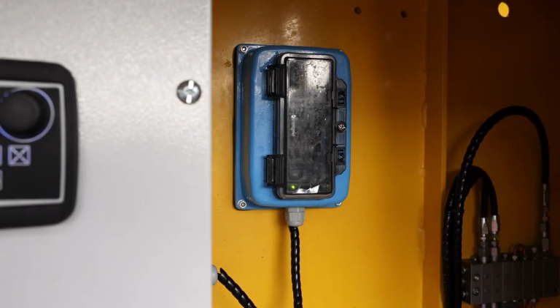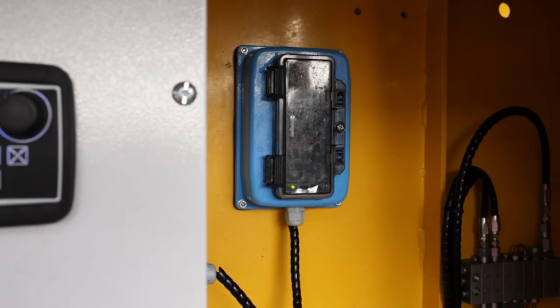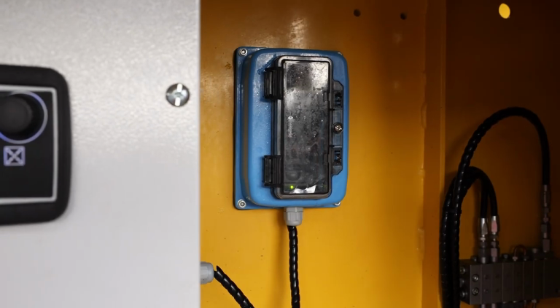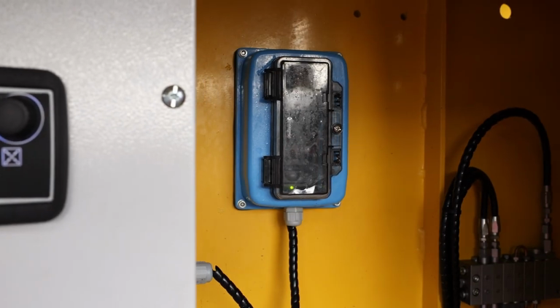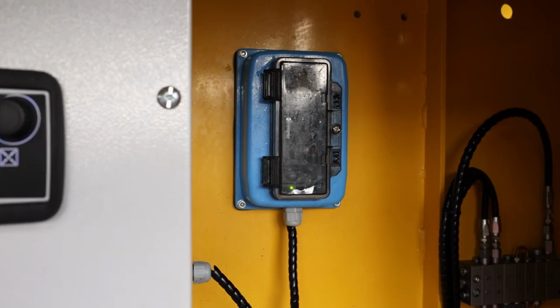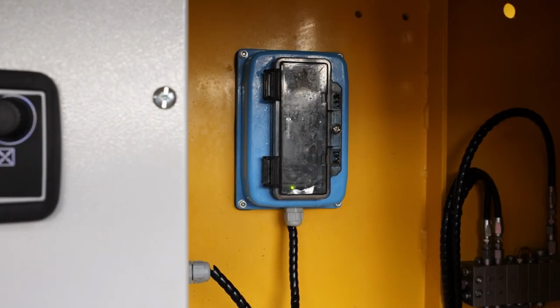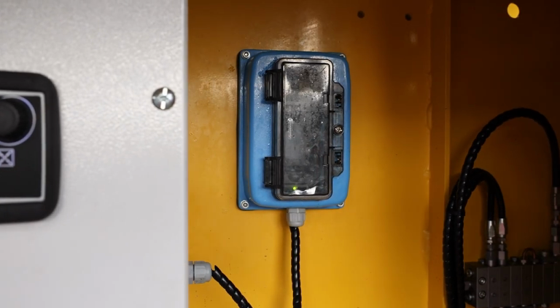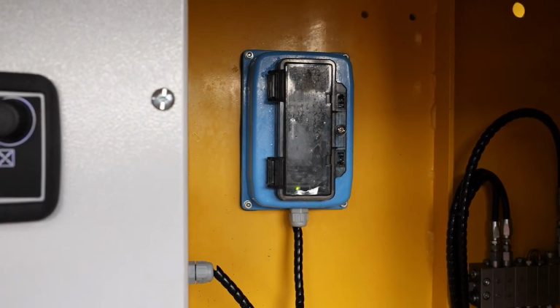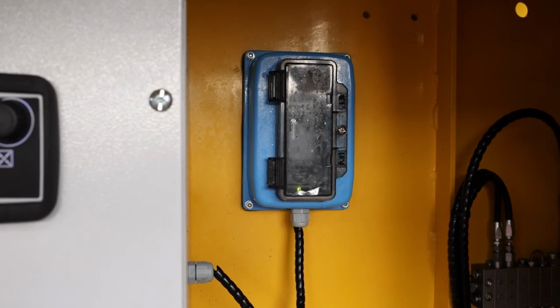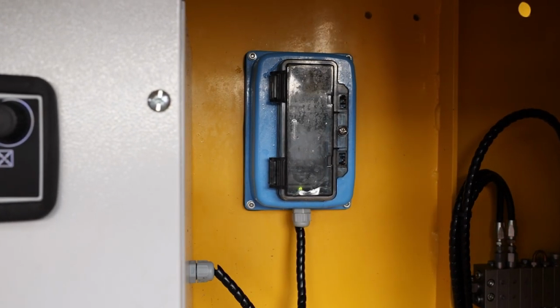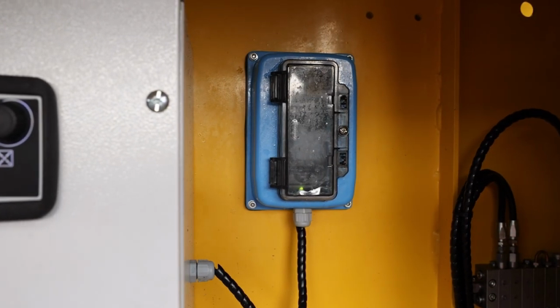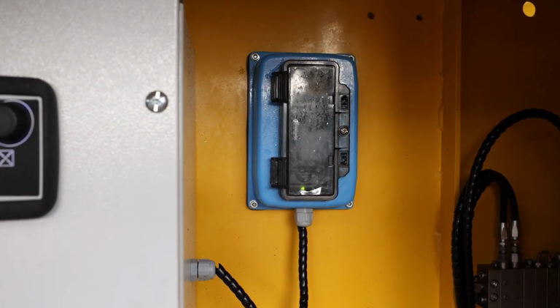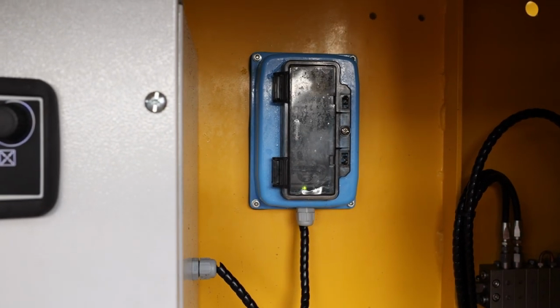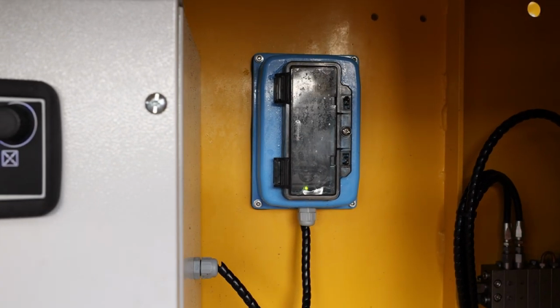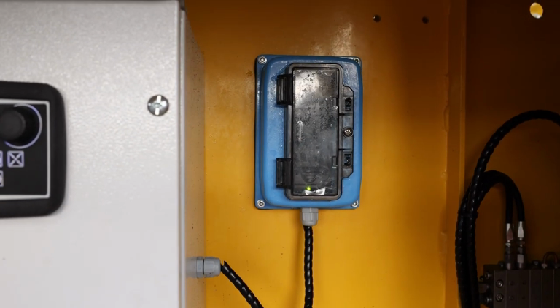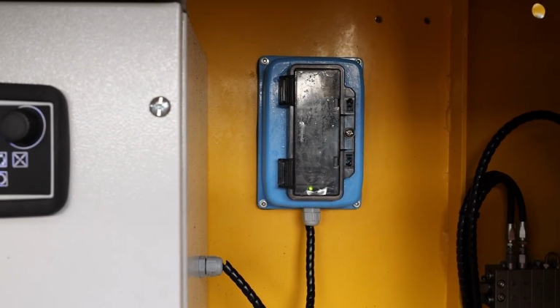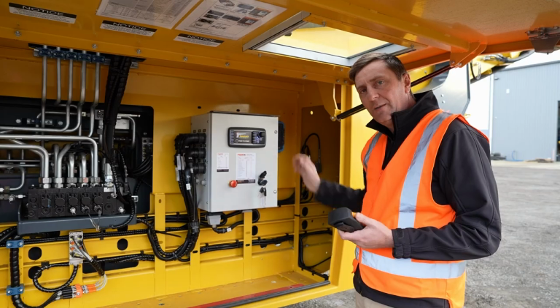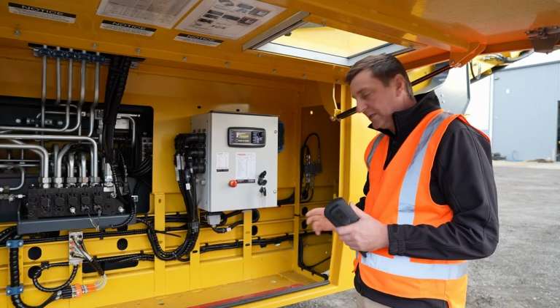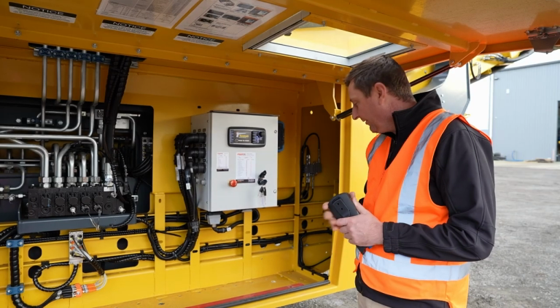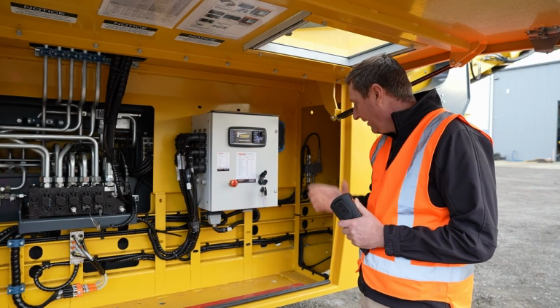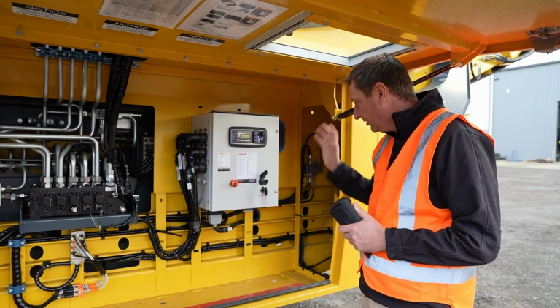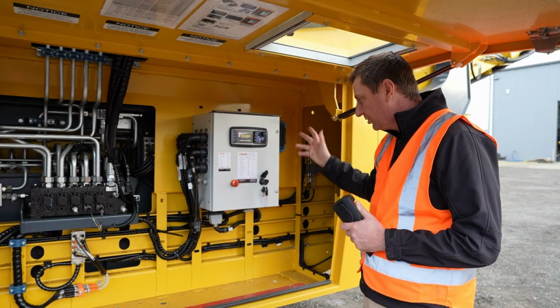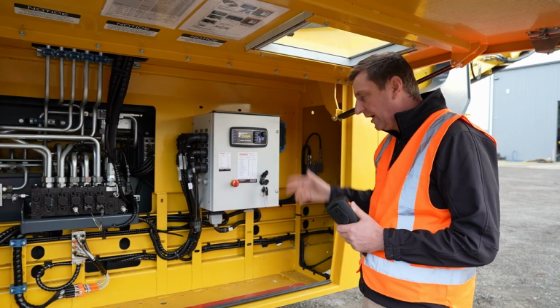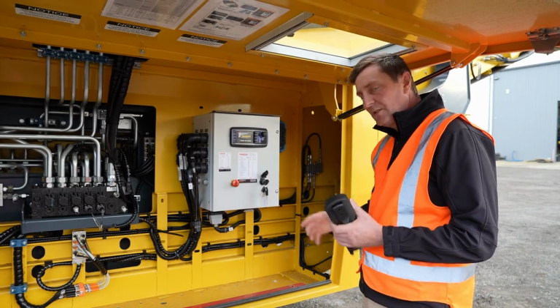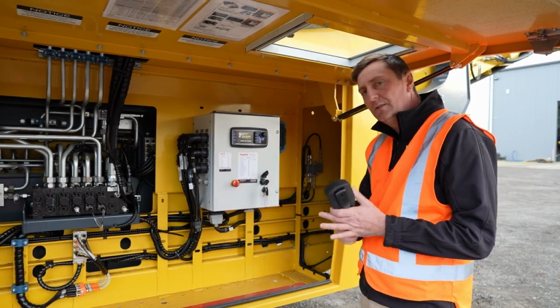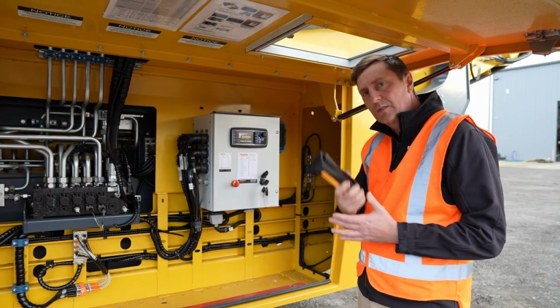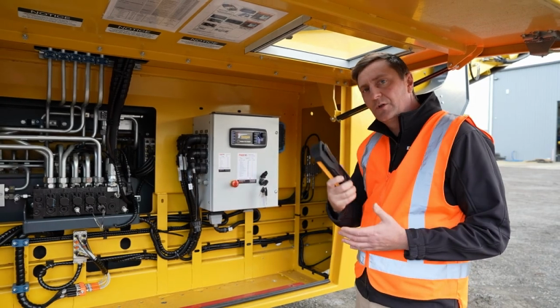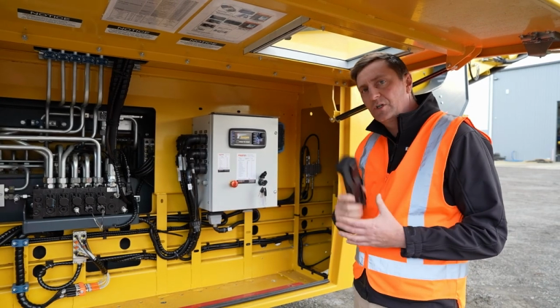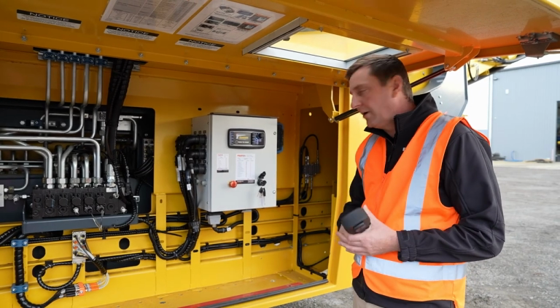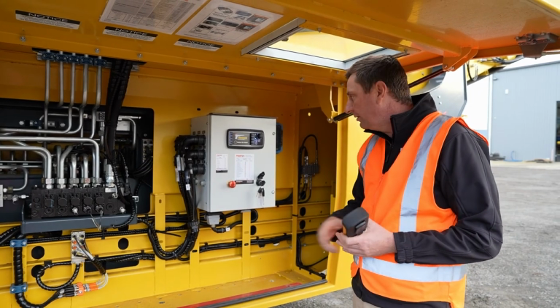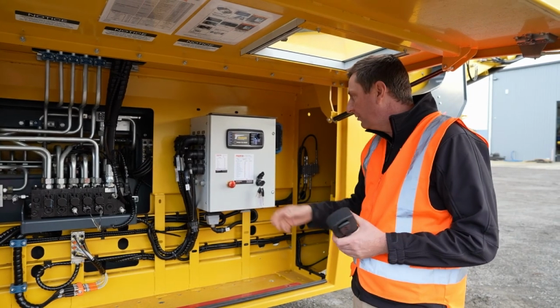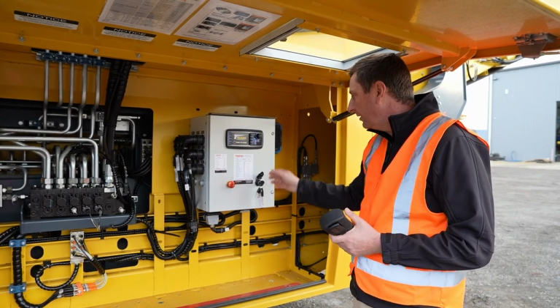Hidden away in here too, there's a little battery charger so you can have a battery on charge as well as keeping your remote with you.